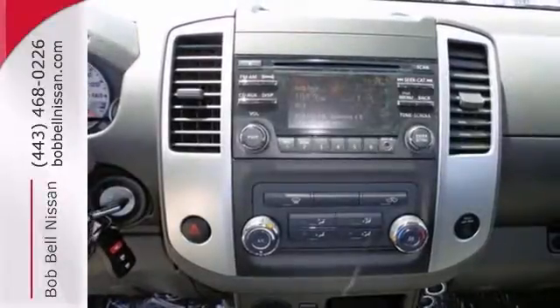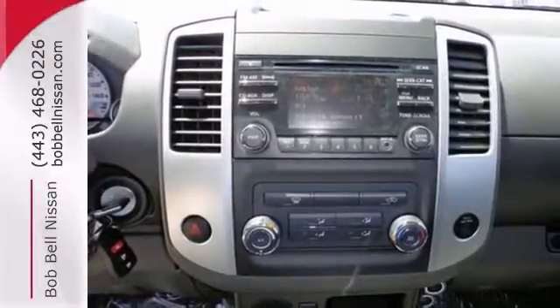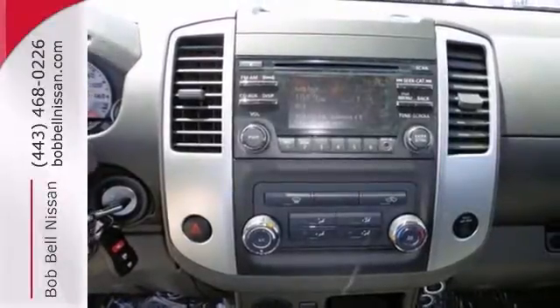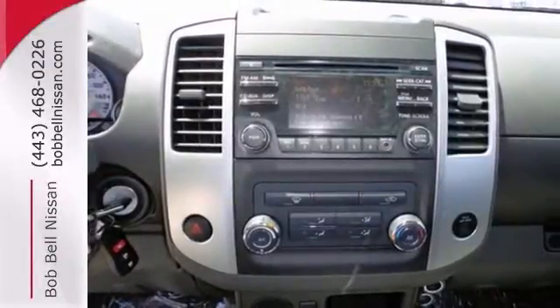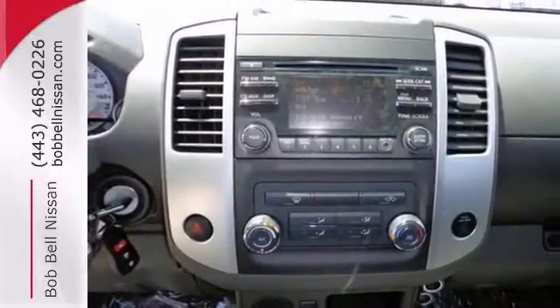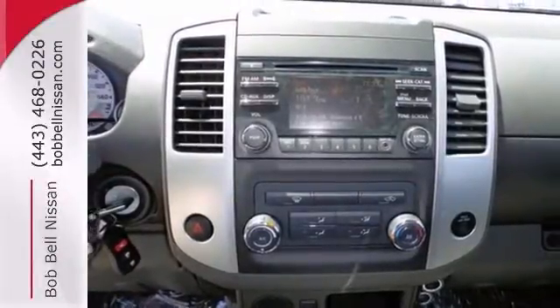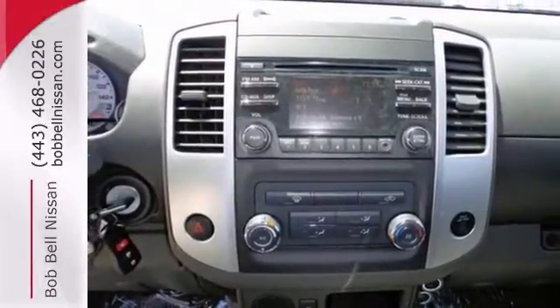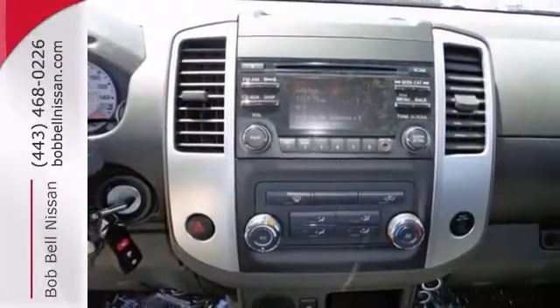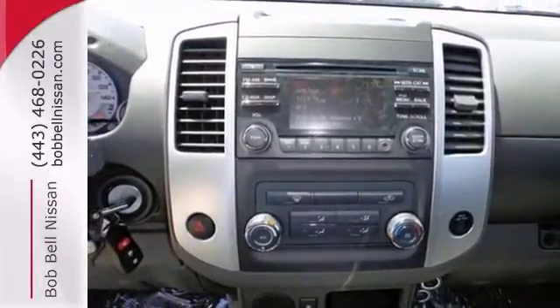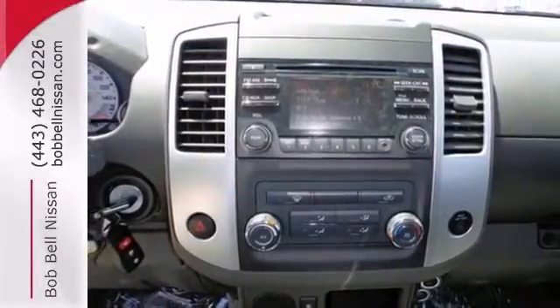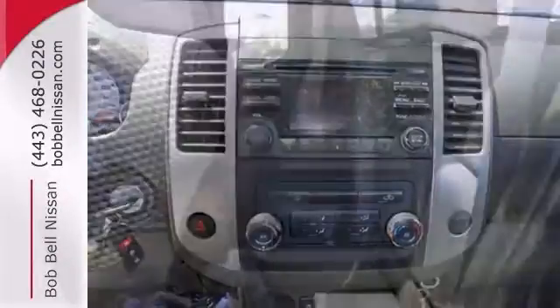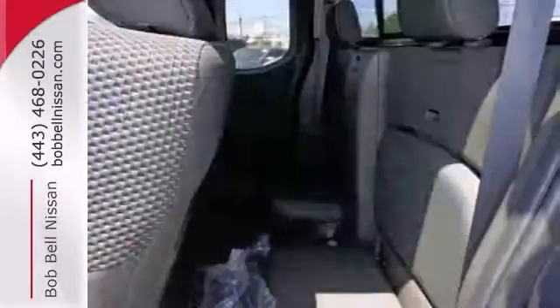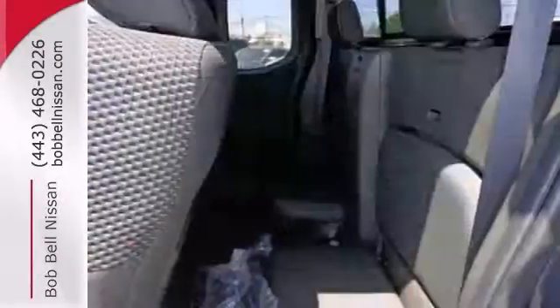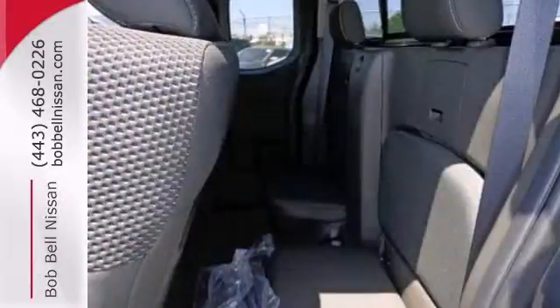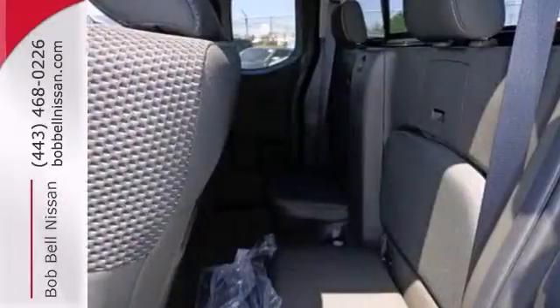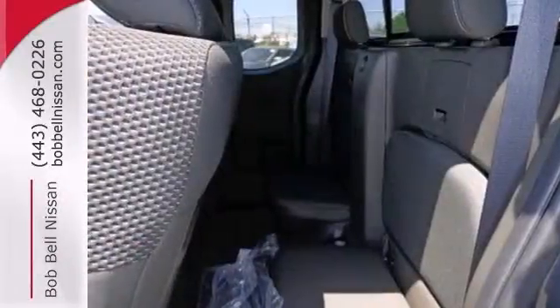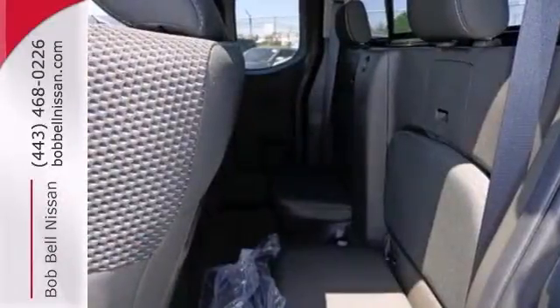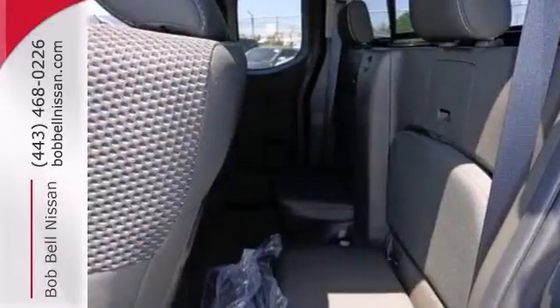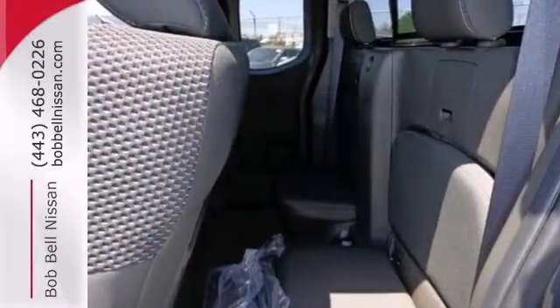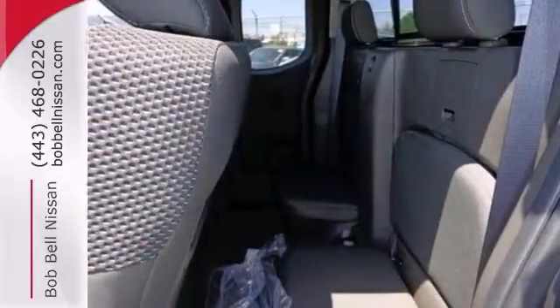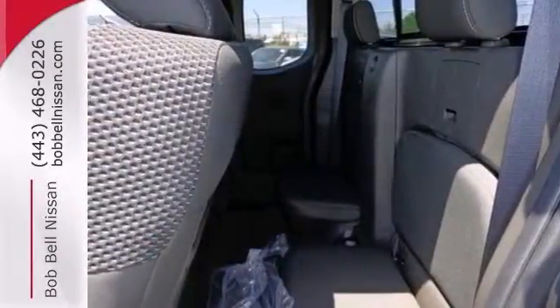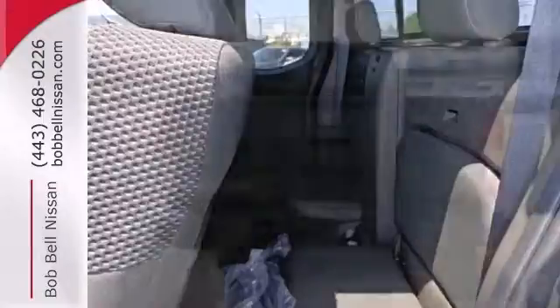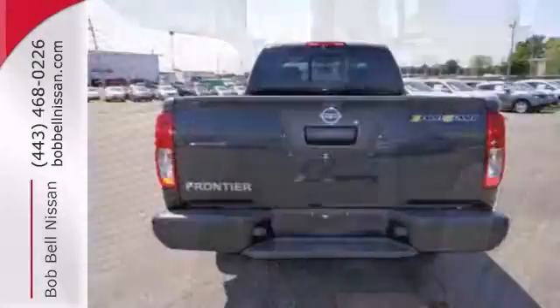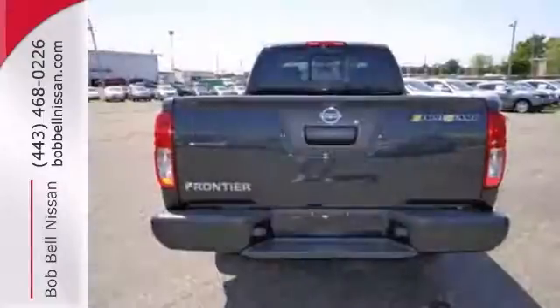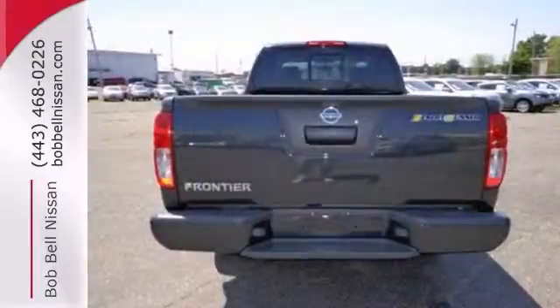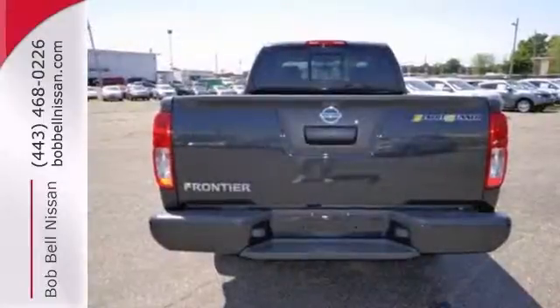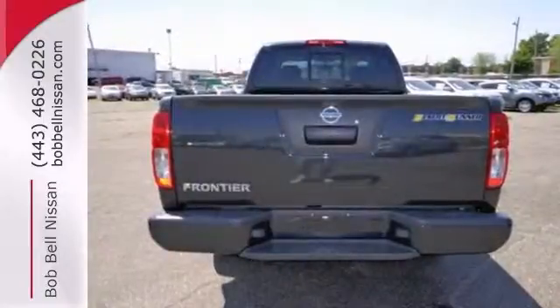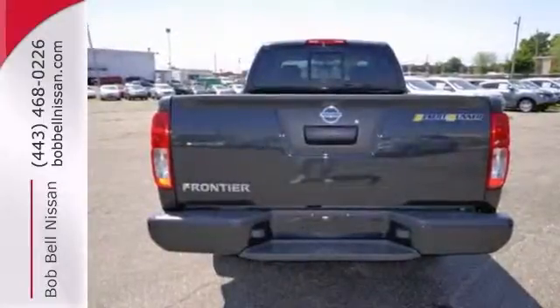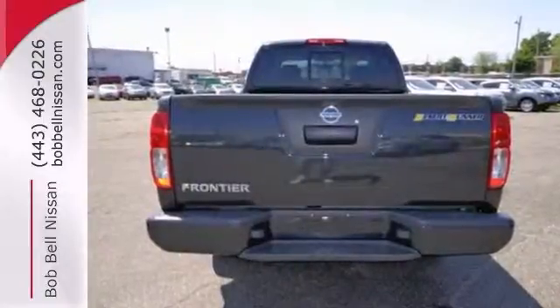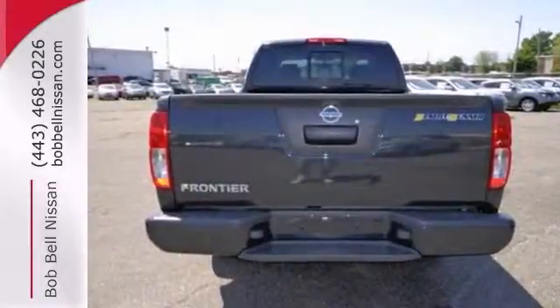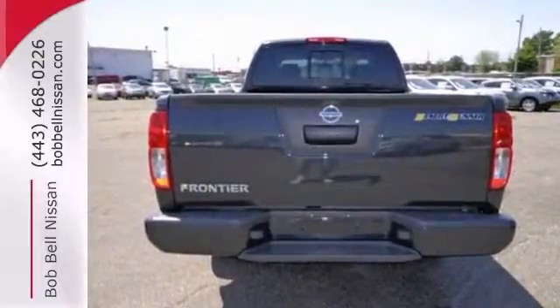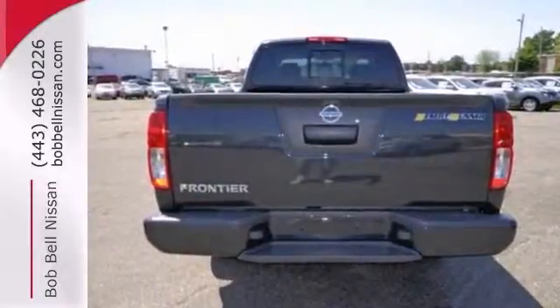This gas-saving Frontier will get you where you need to go reliably. Come in and take a closer look at it for yourself.